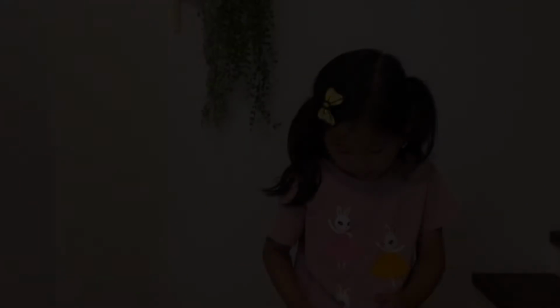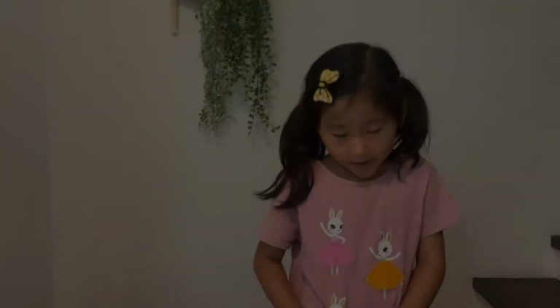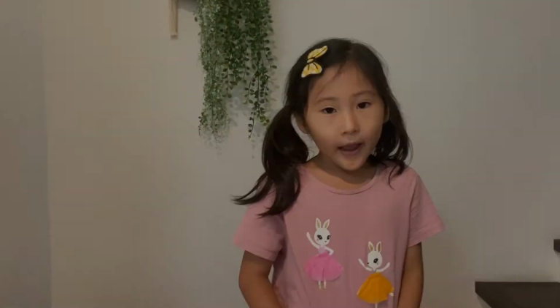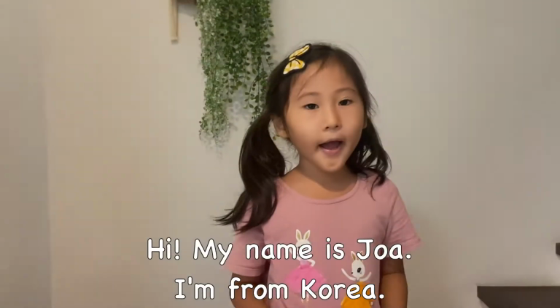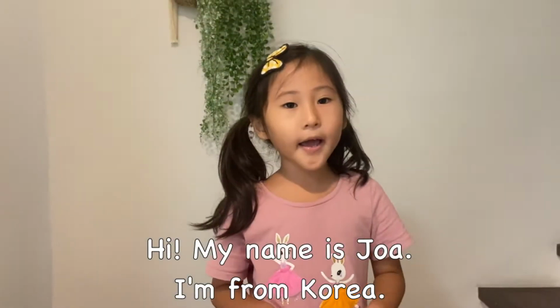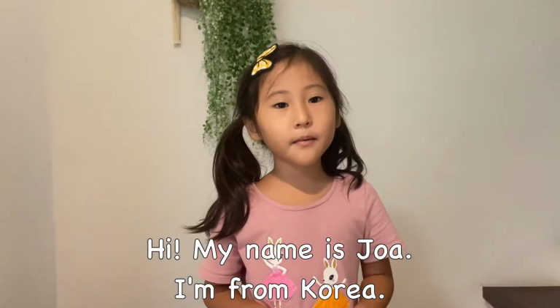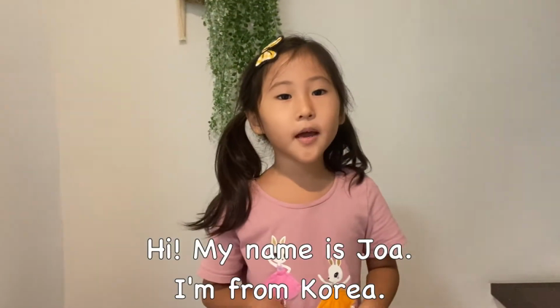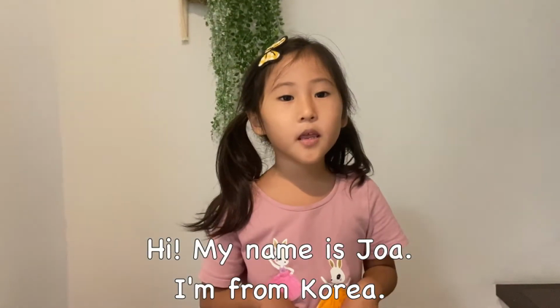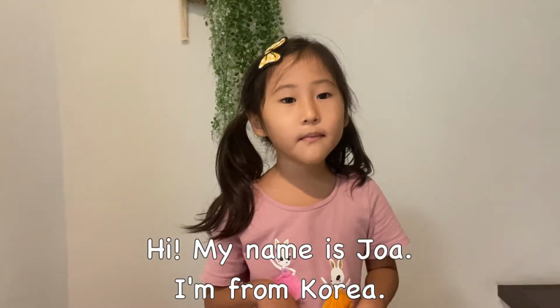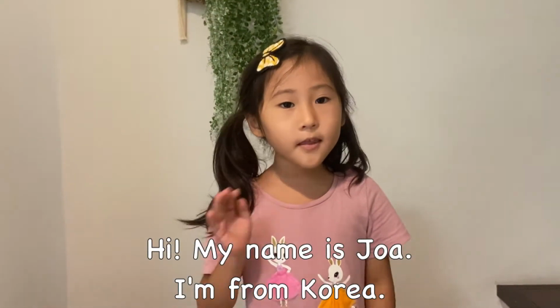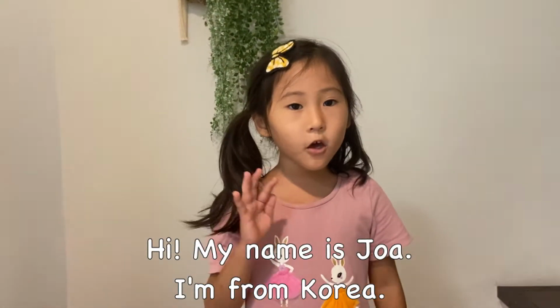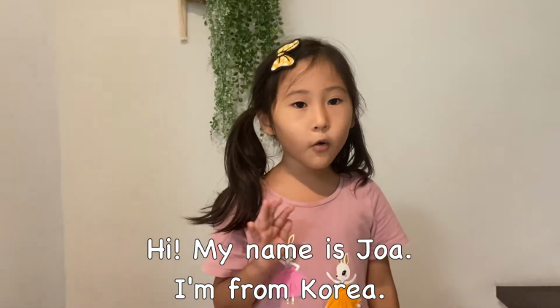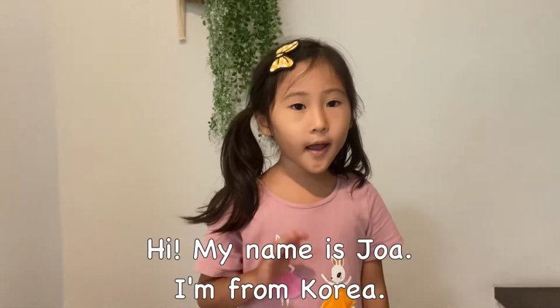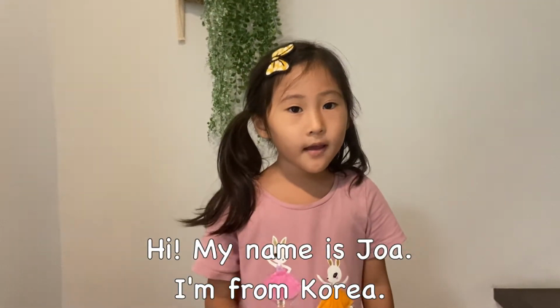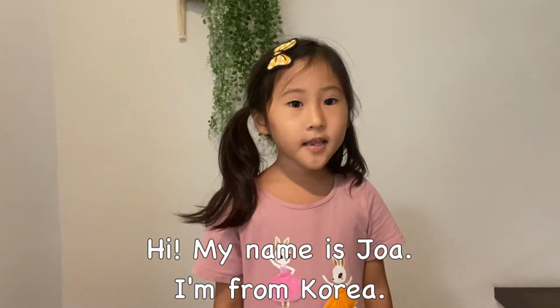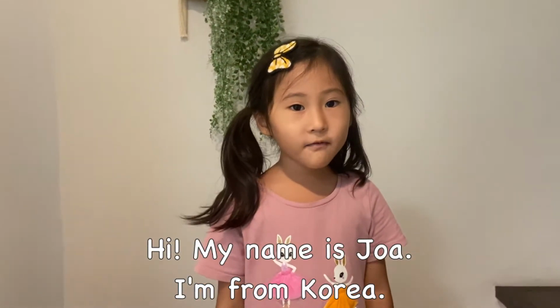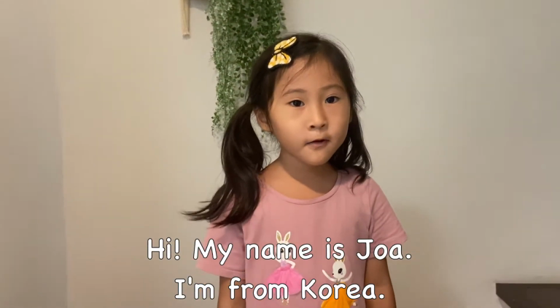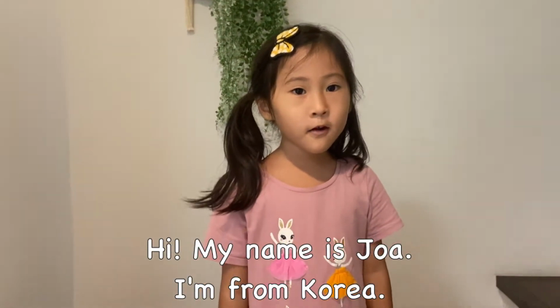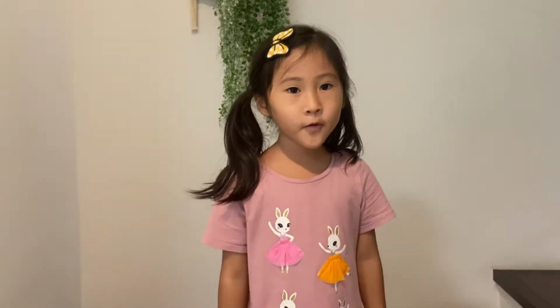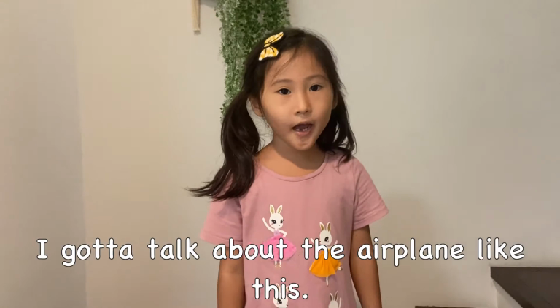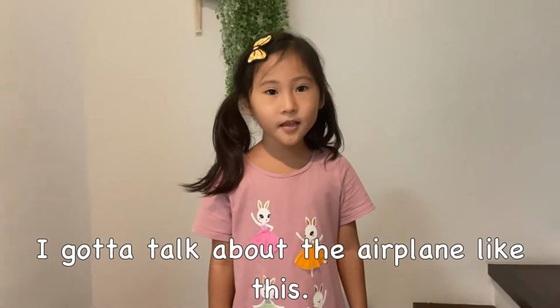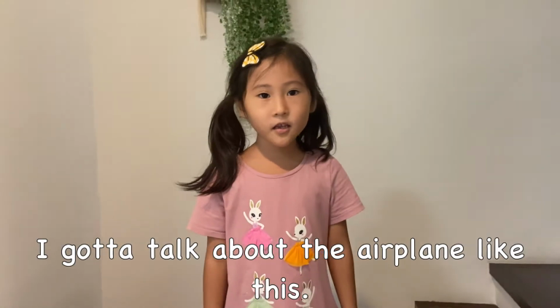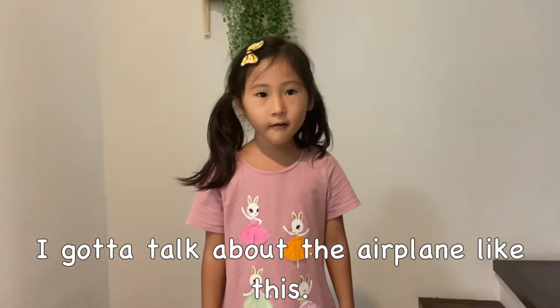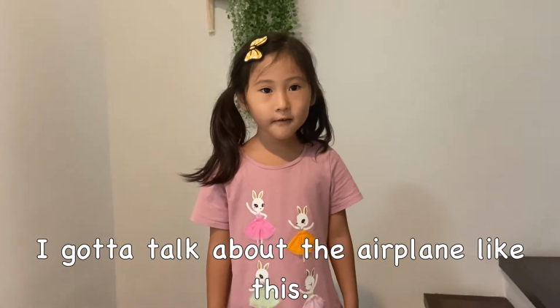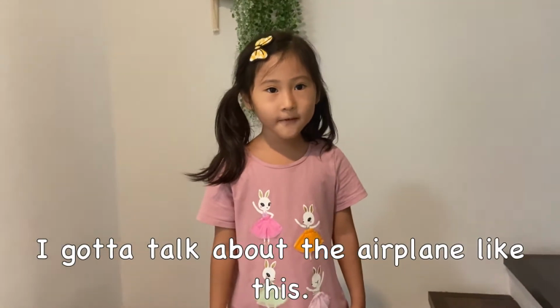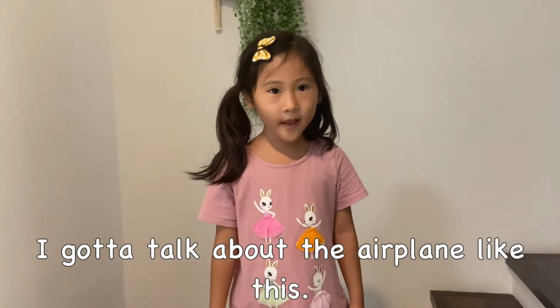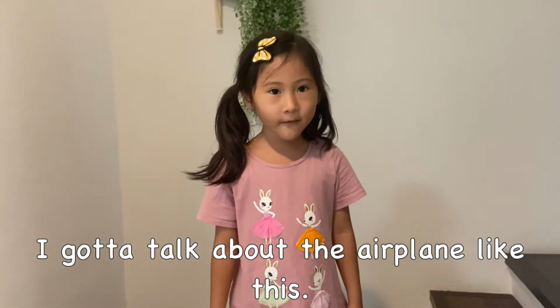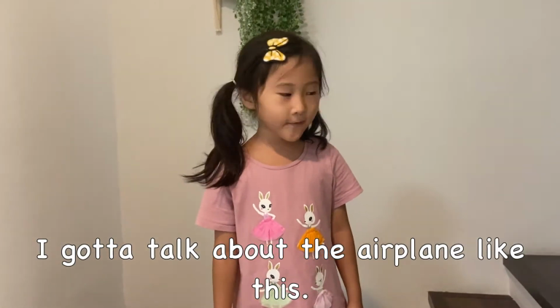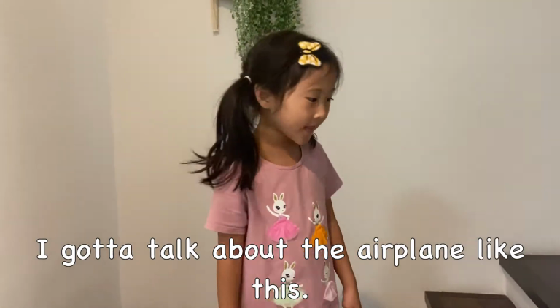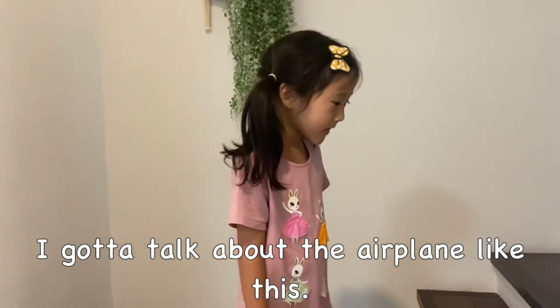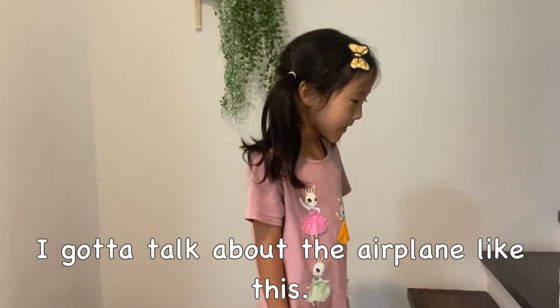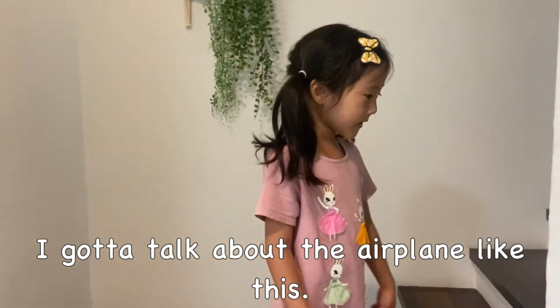Hi, my name is Yoha and I'm from Korea. I gotta talk about everything like this.